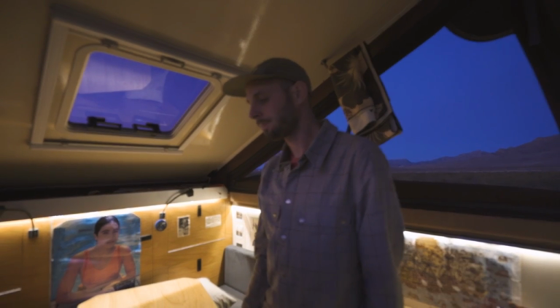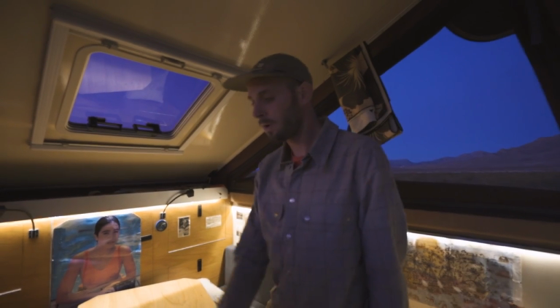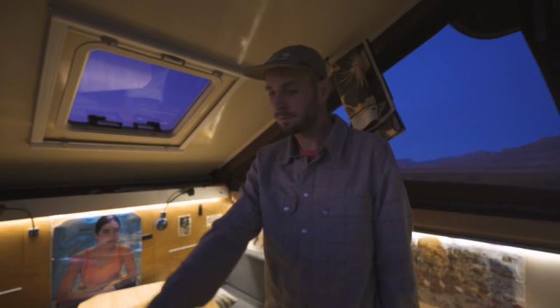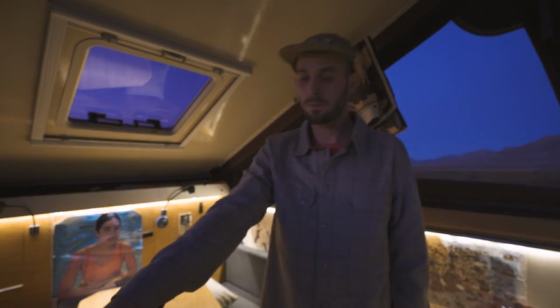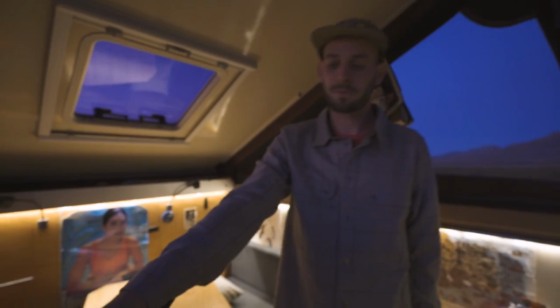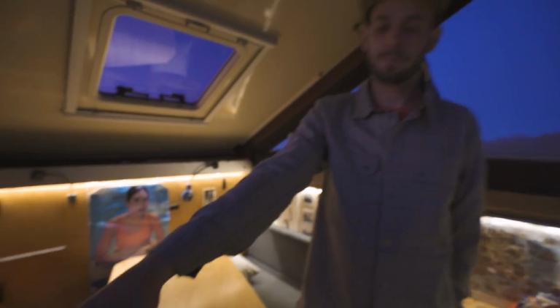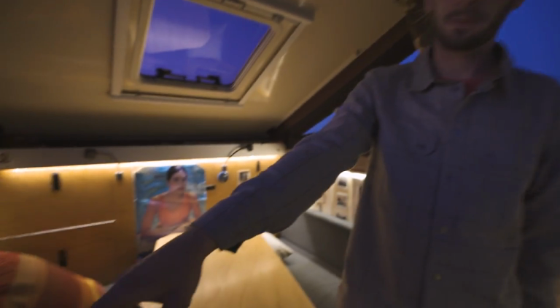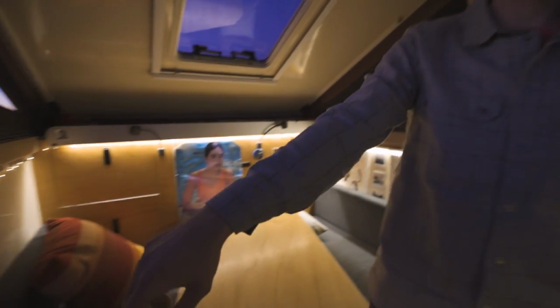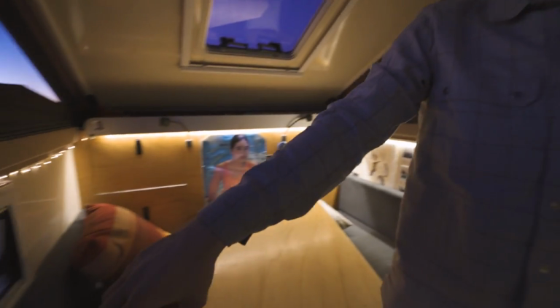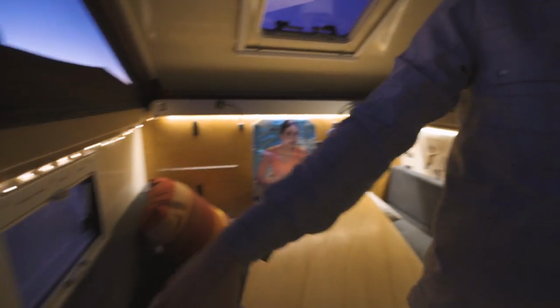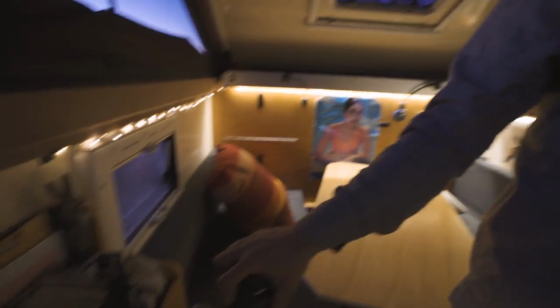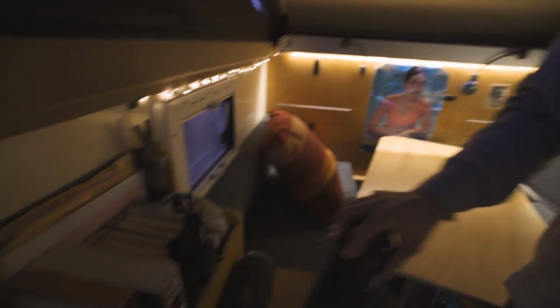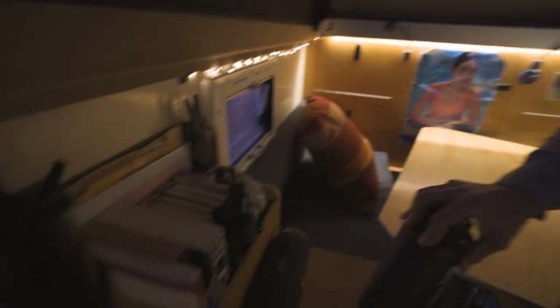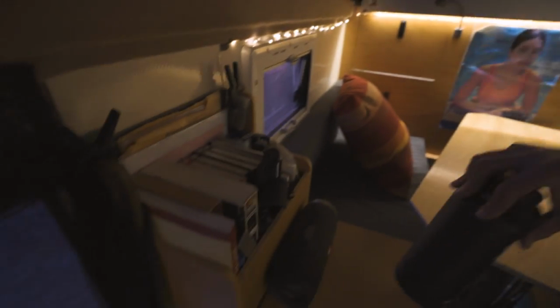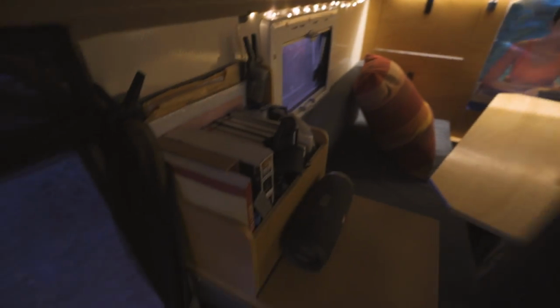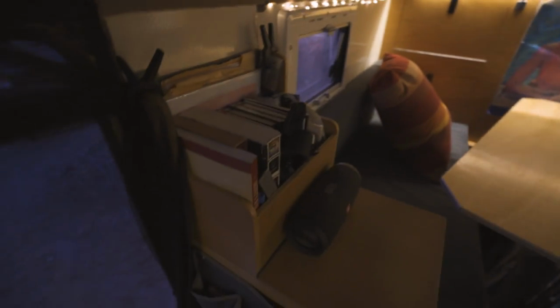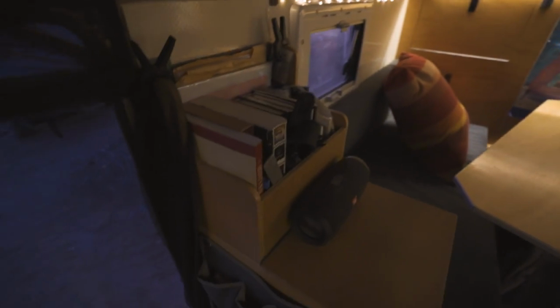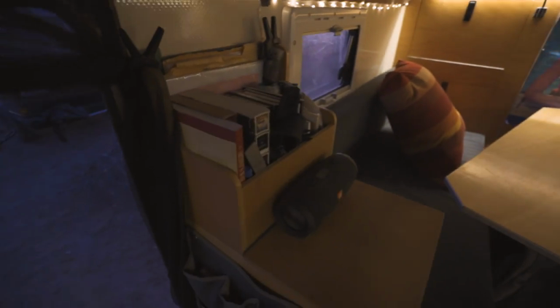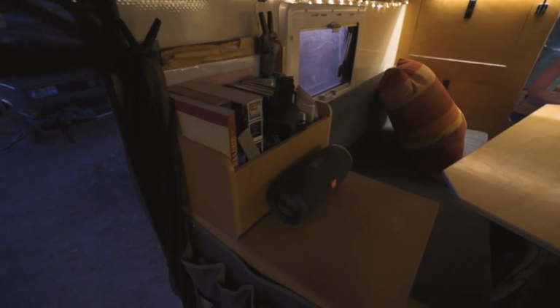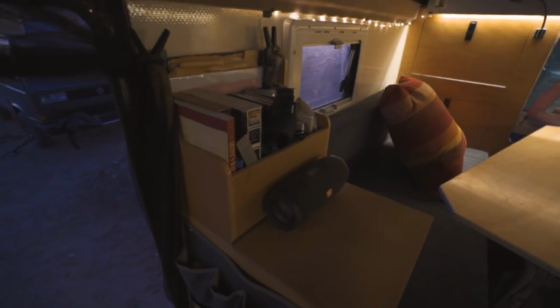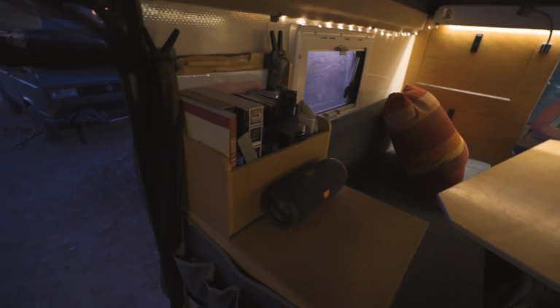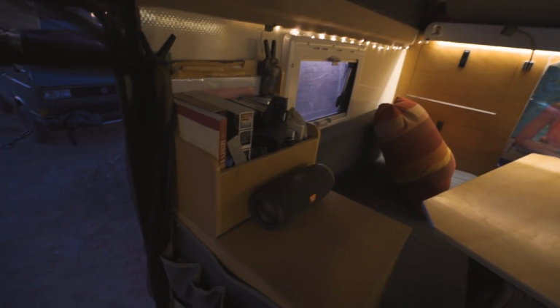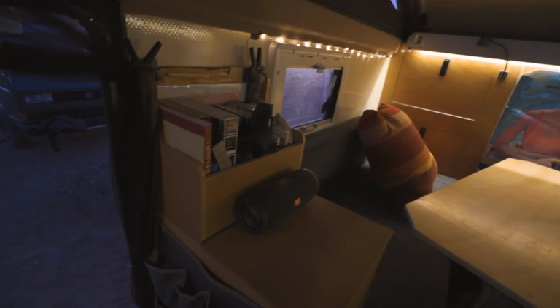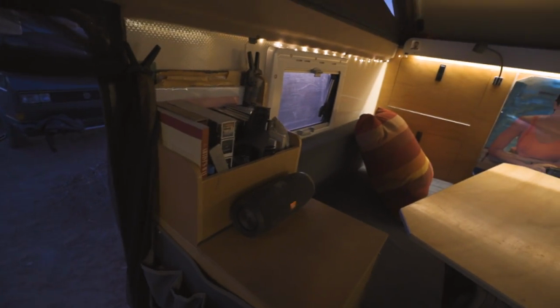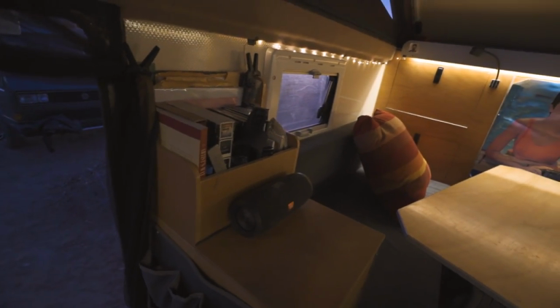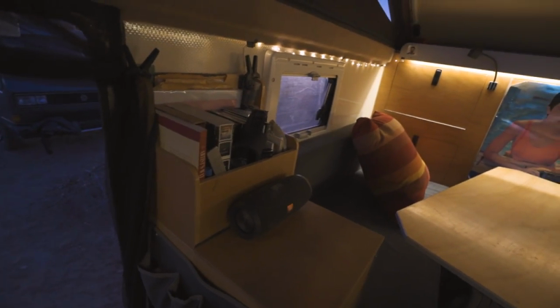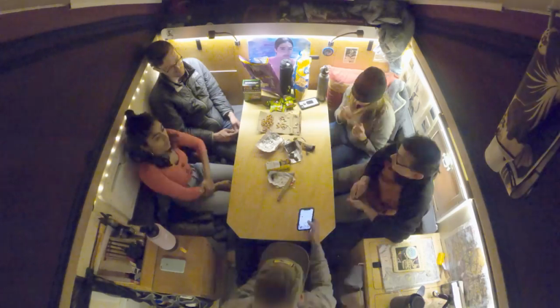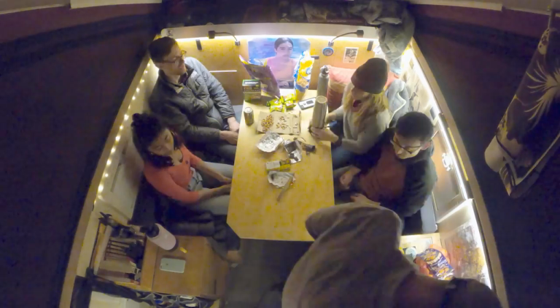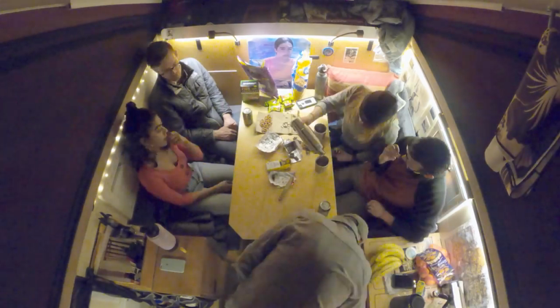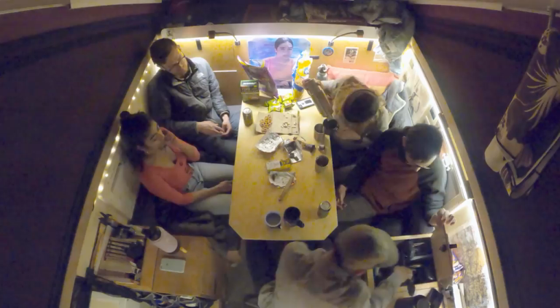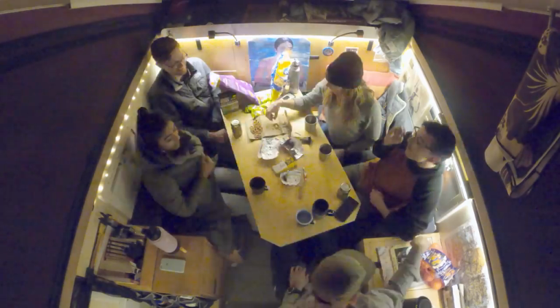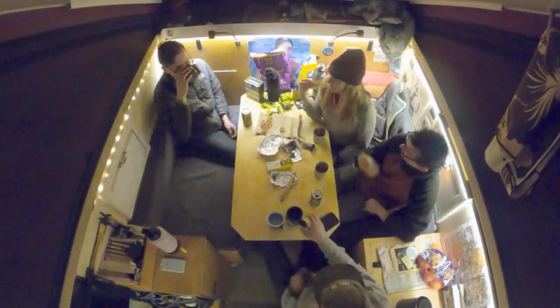Oh, and don't forget my little bookshelf here — I think it's very cute. This is my little house.